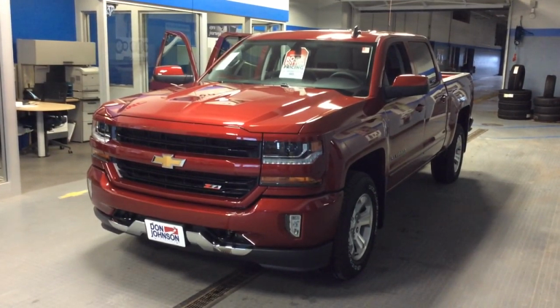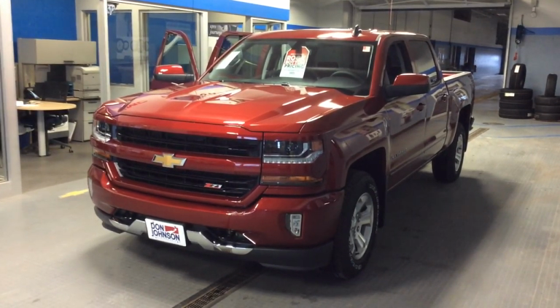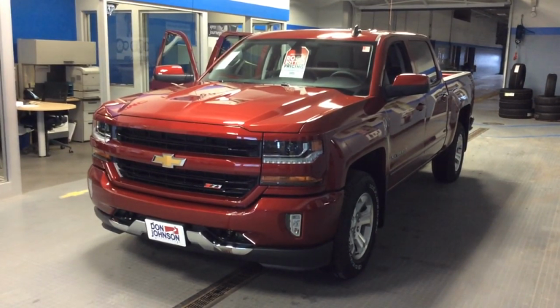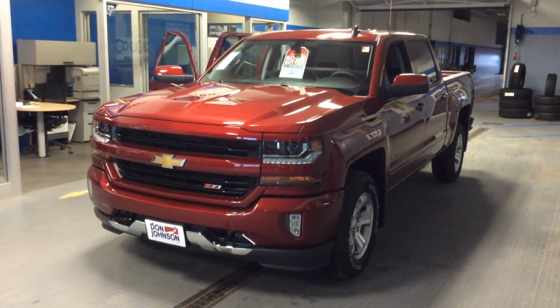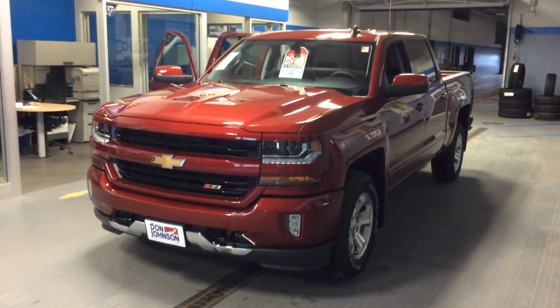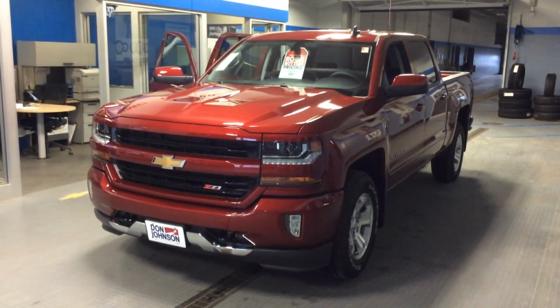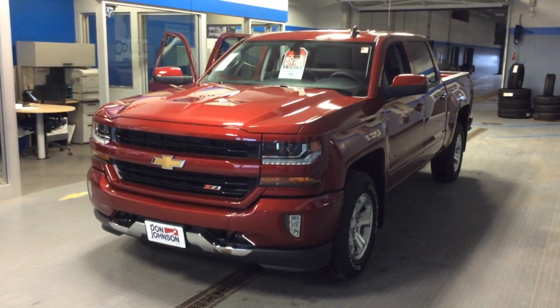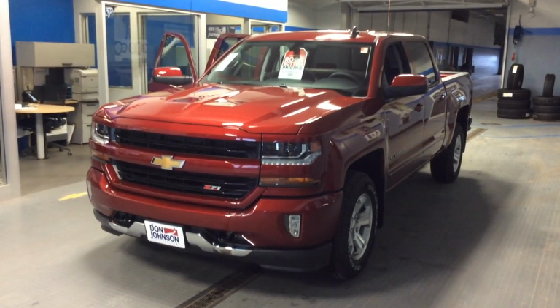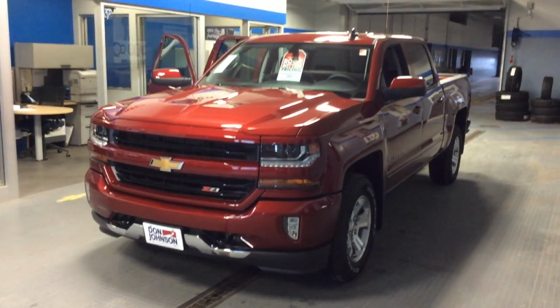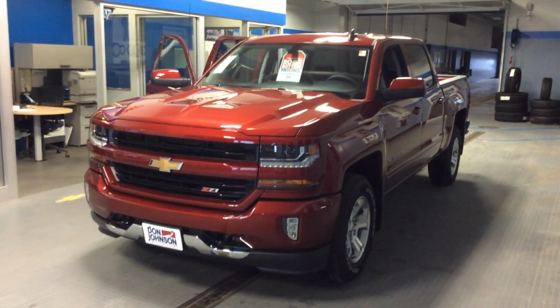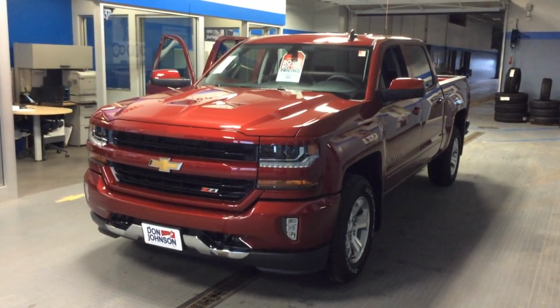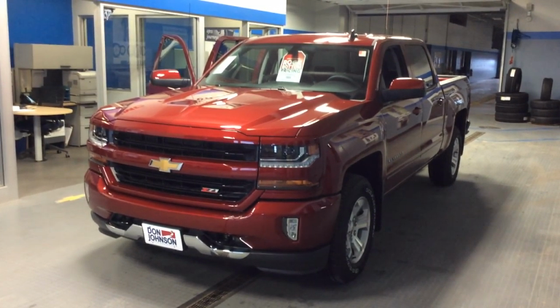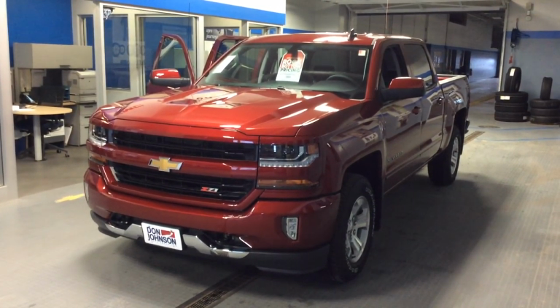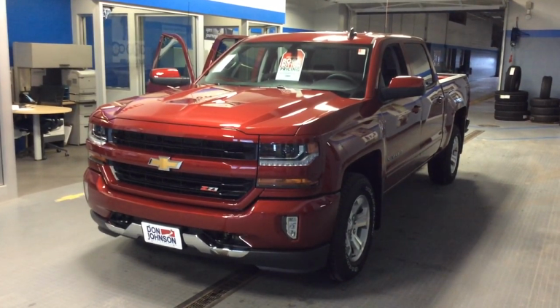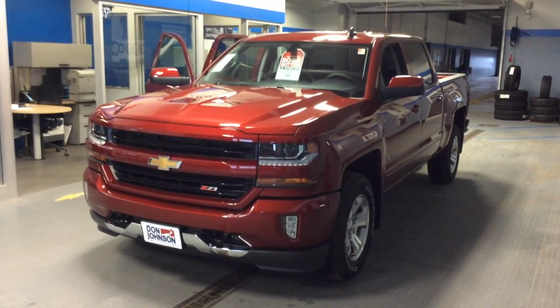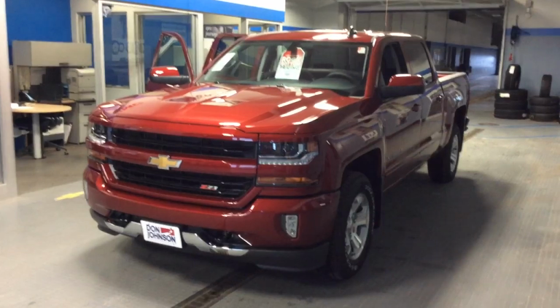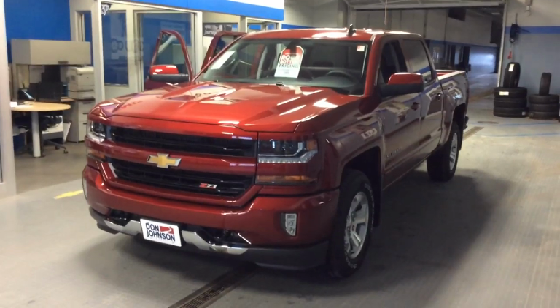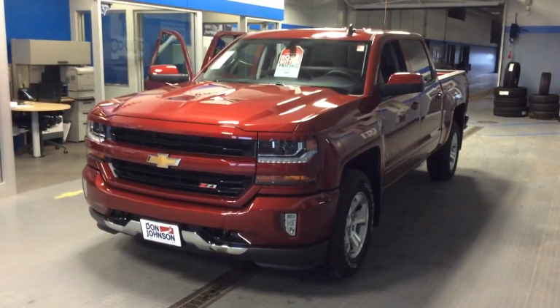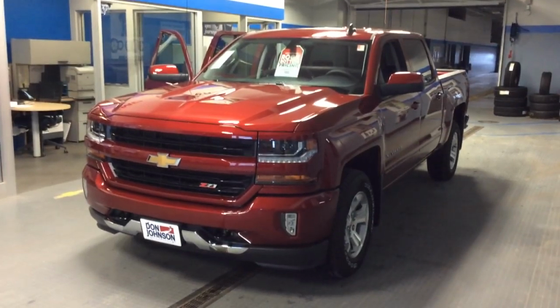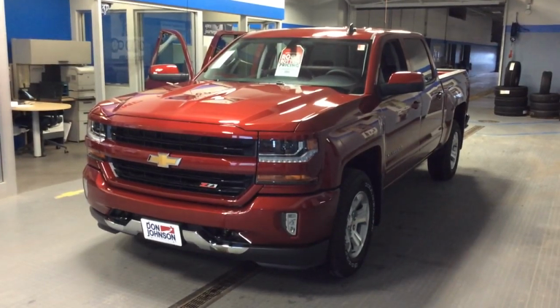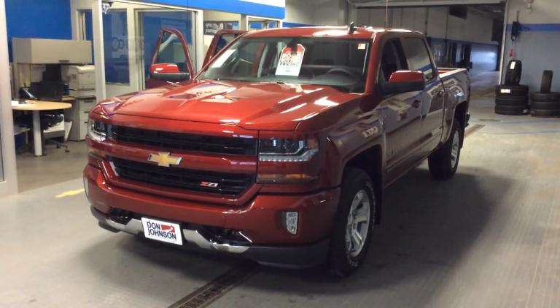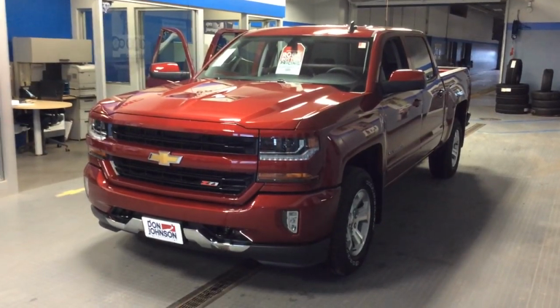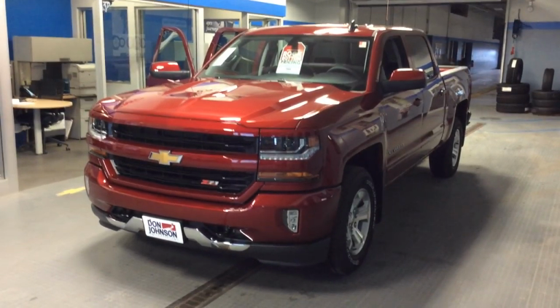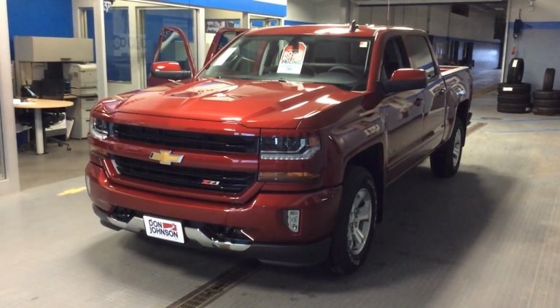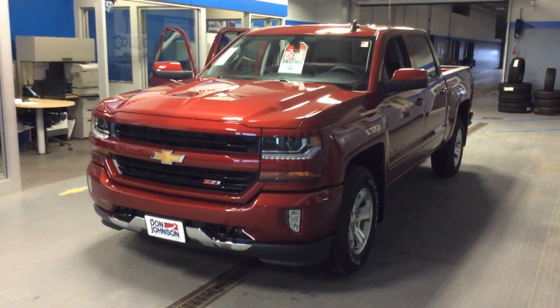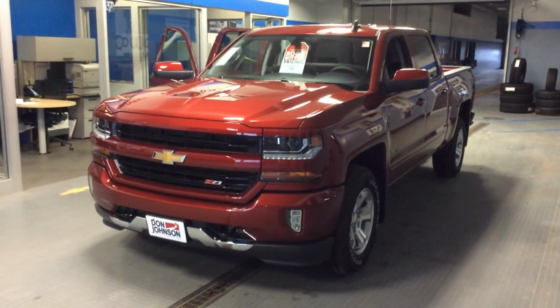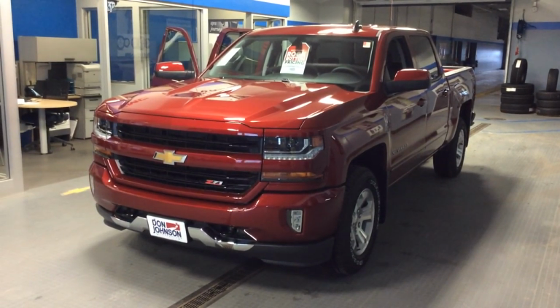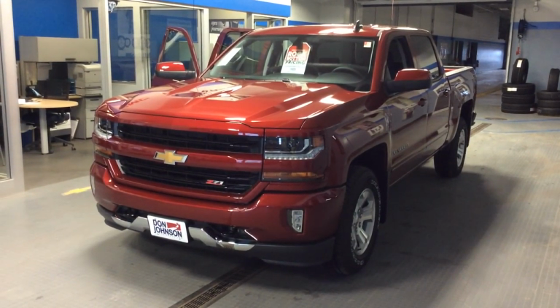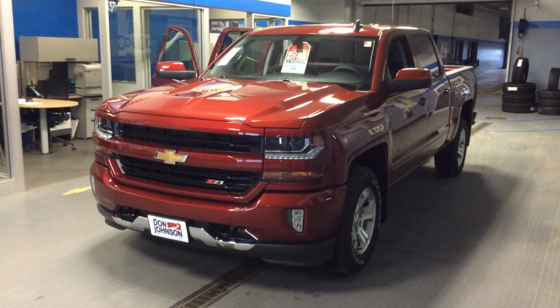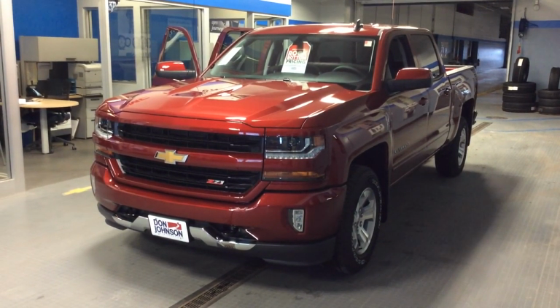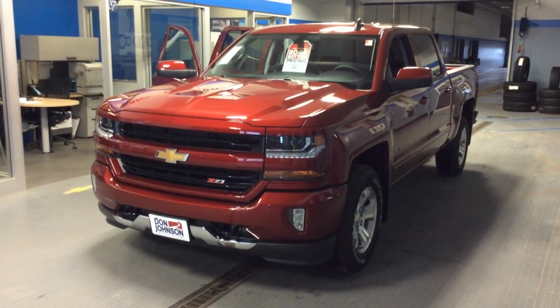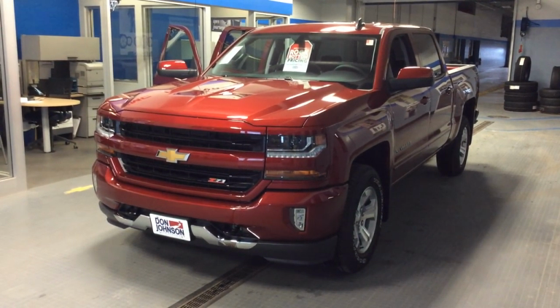Hi everybody, Dale Campbell here at Don Johnson Motors in Rice Lake, Wisconsin. Today I'd like to tell you about our 2018 Chevrolet Silverado.